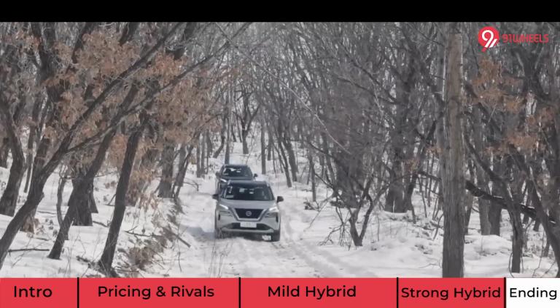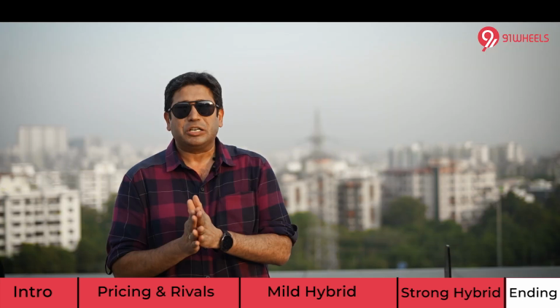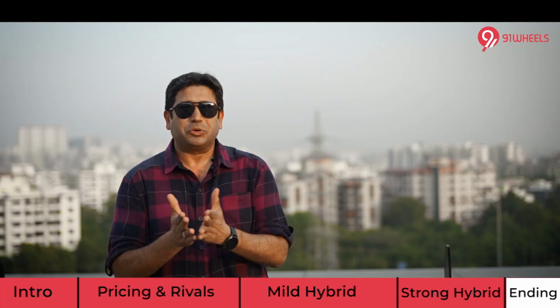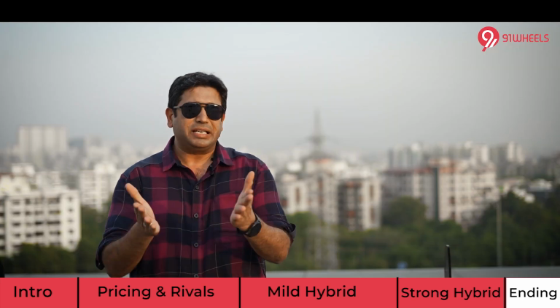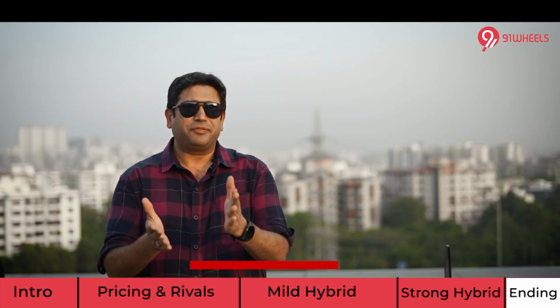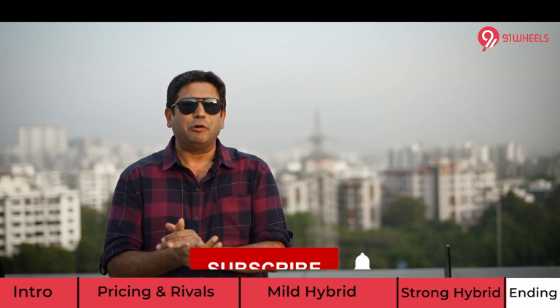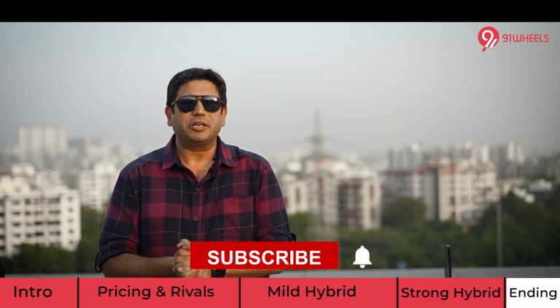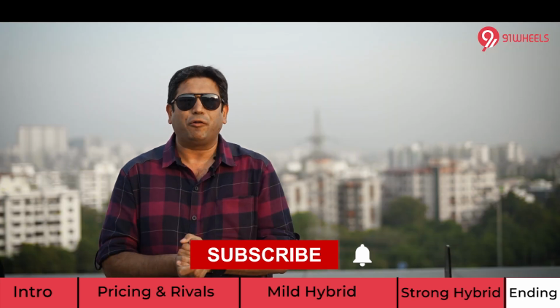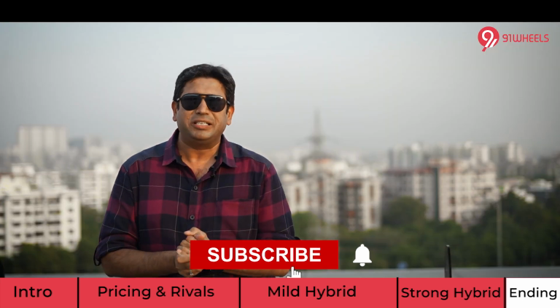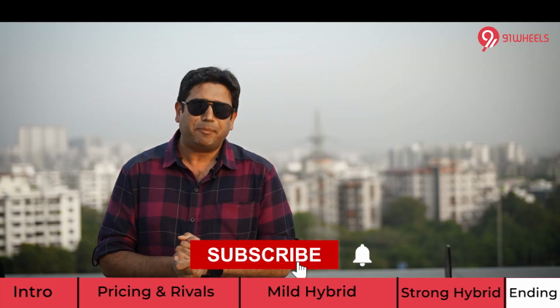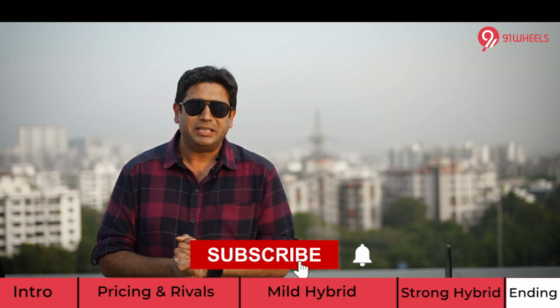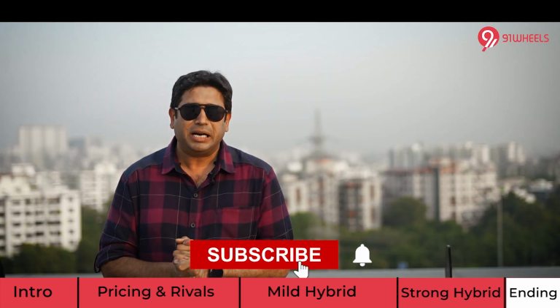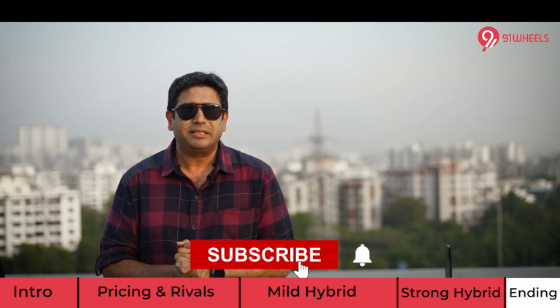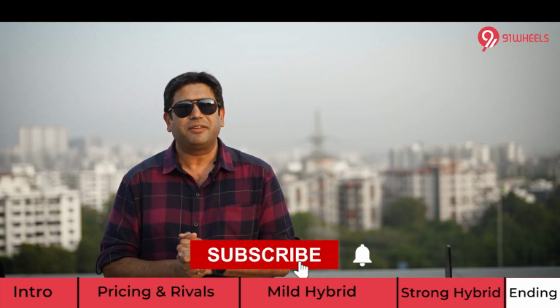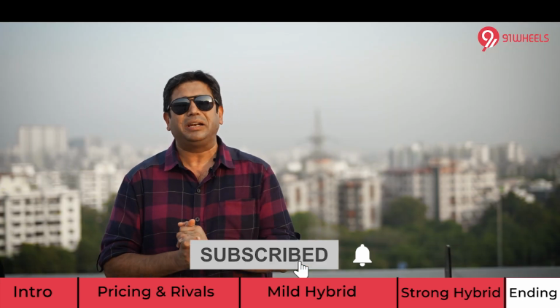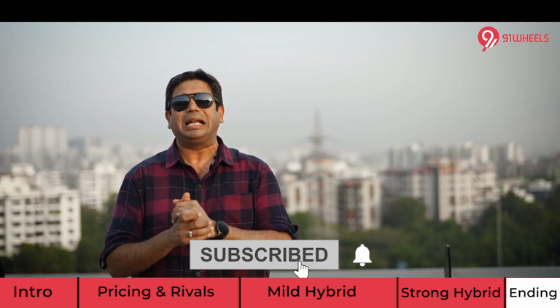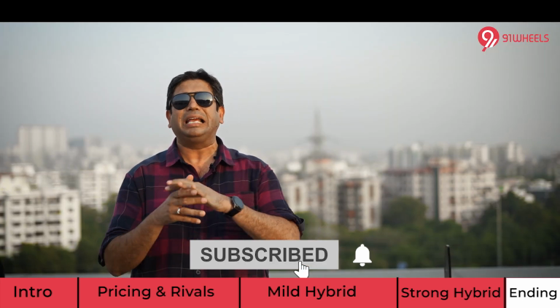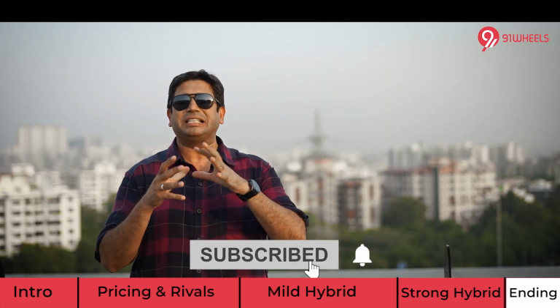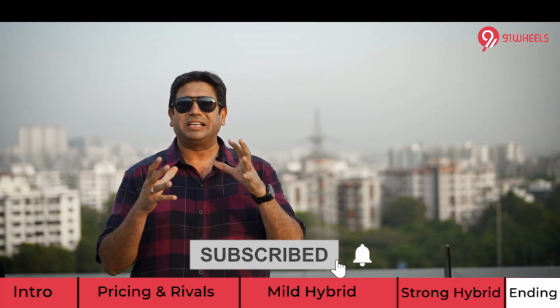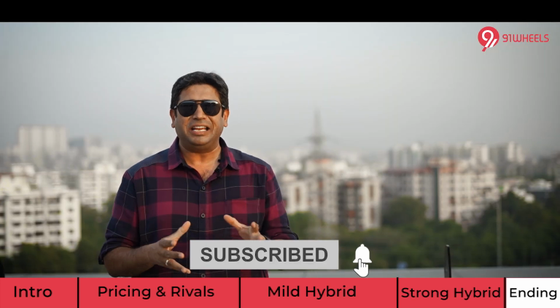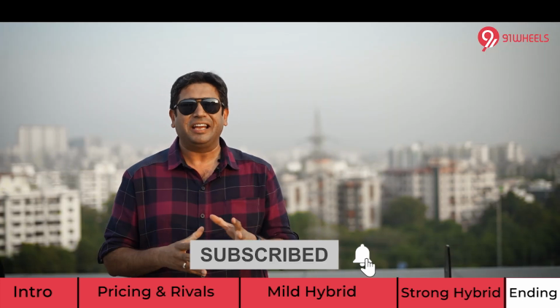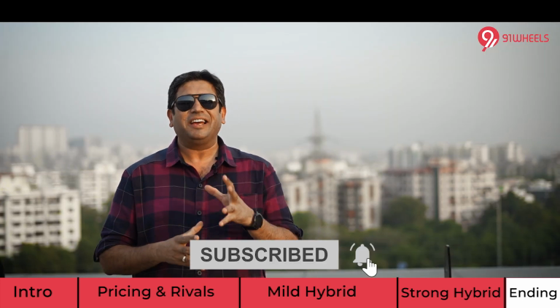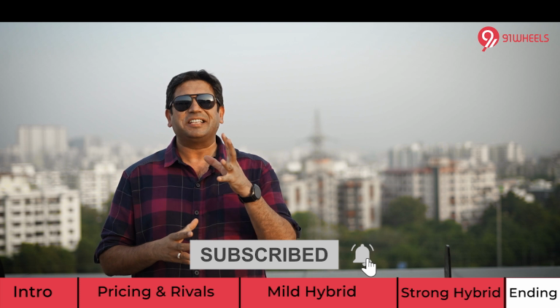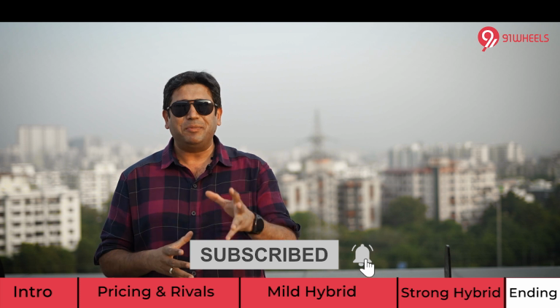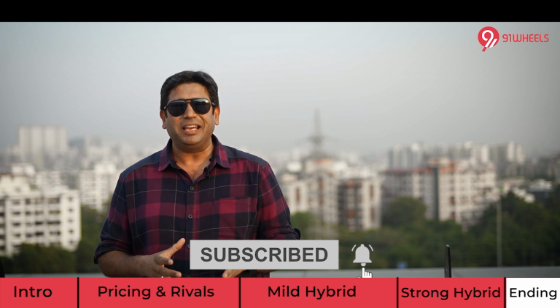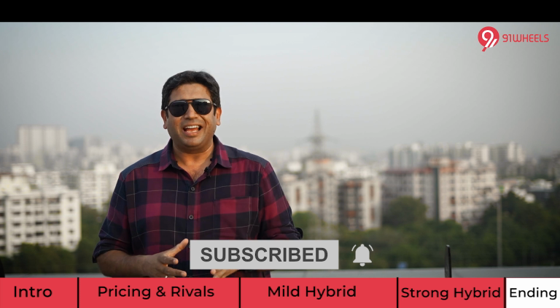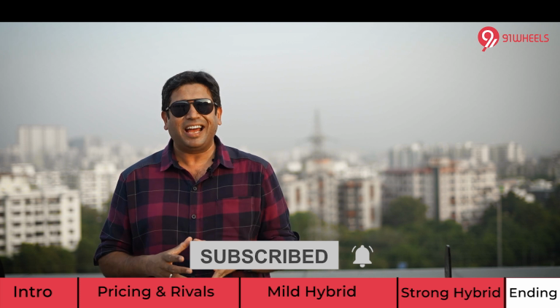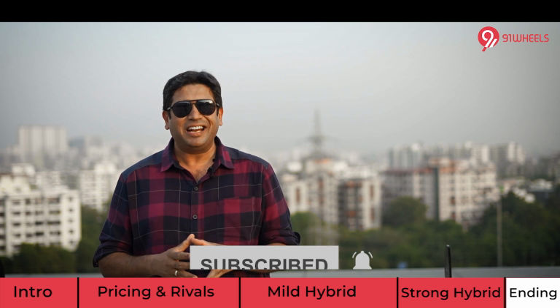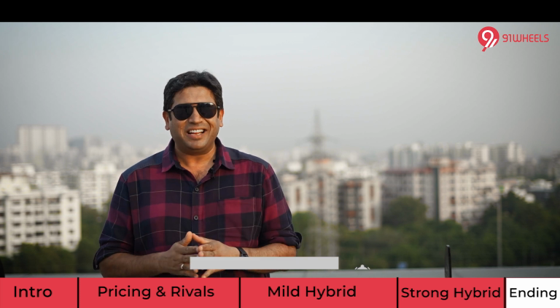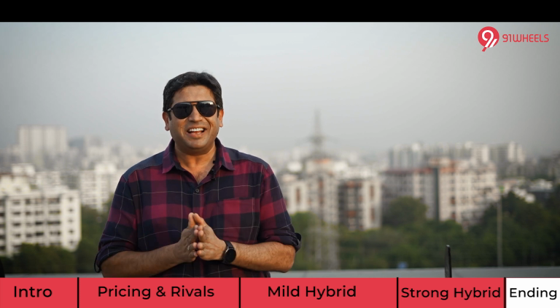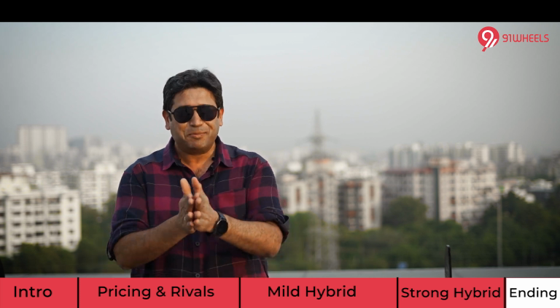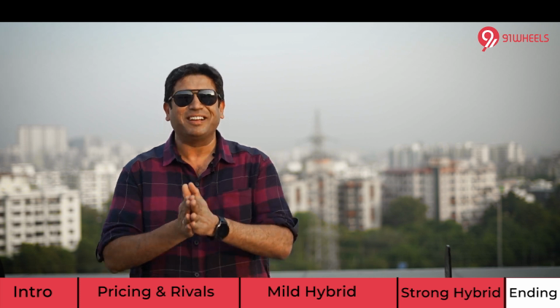The future for the Japanese giant is definitely green, mean, and big. We'll see you soon.